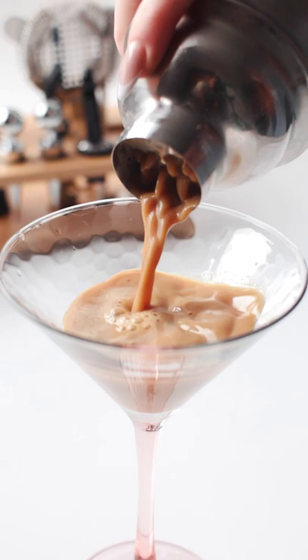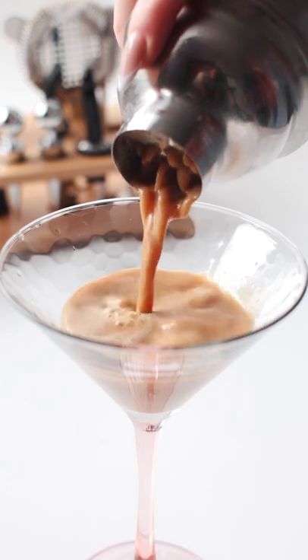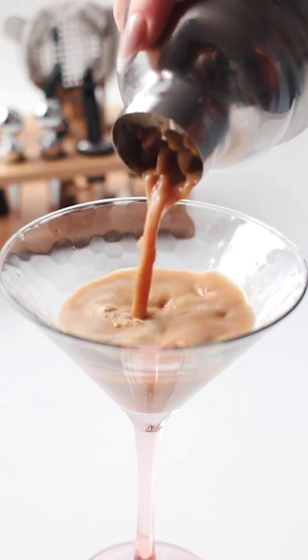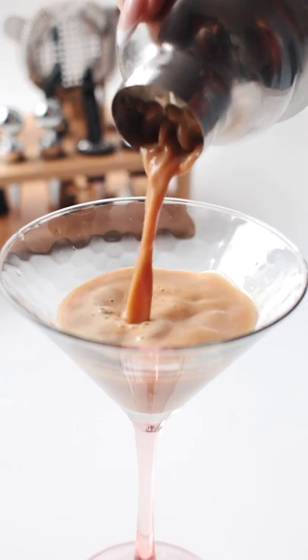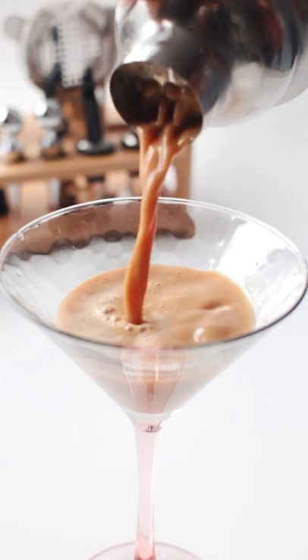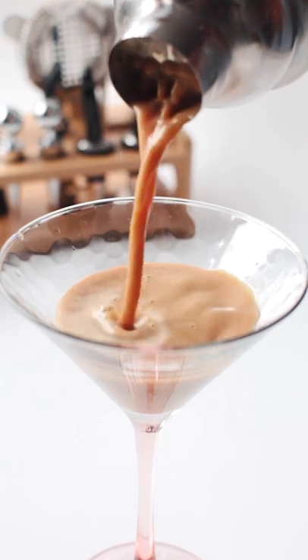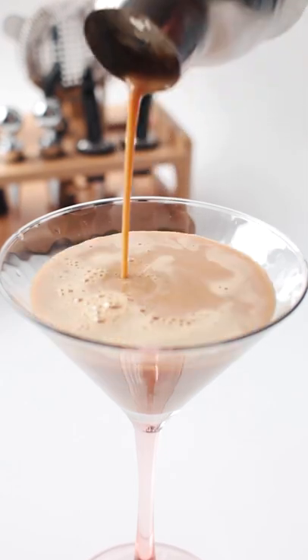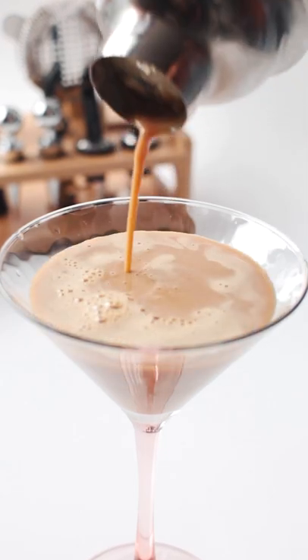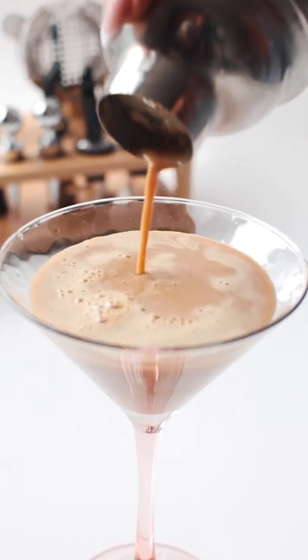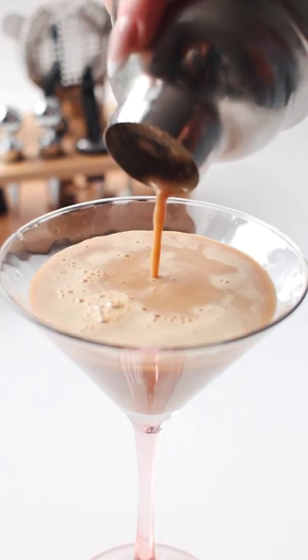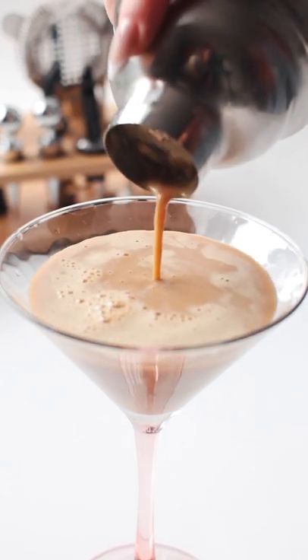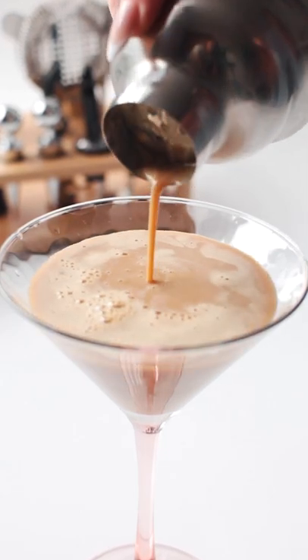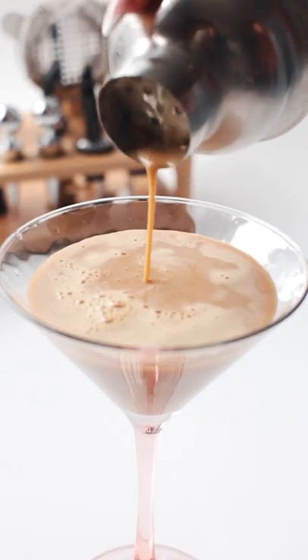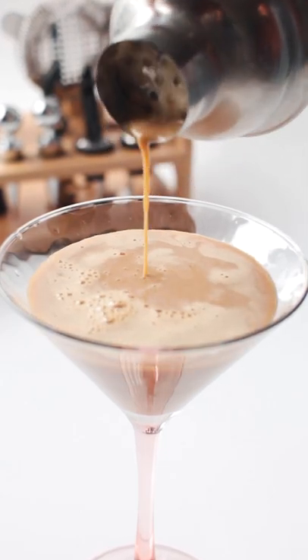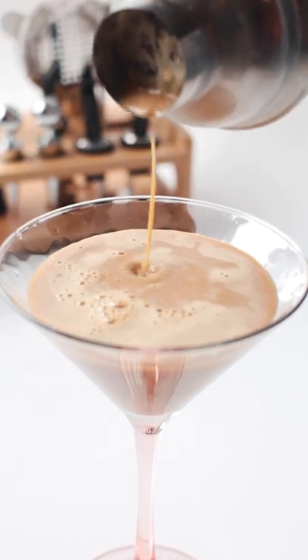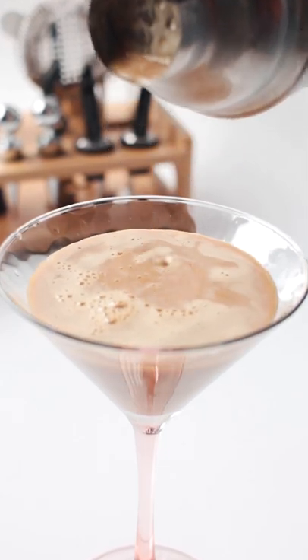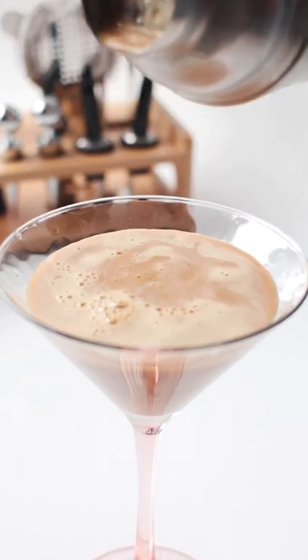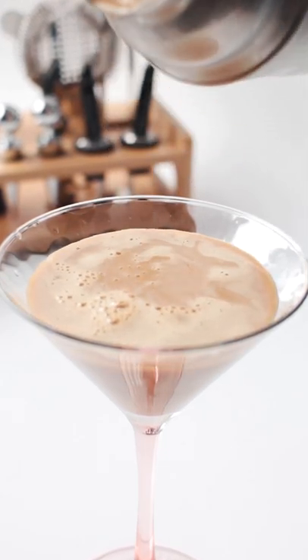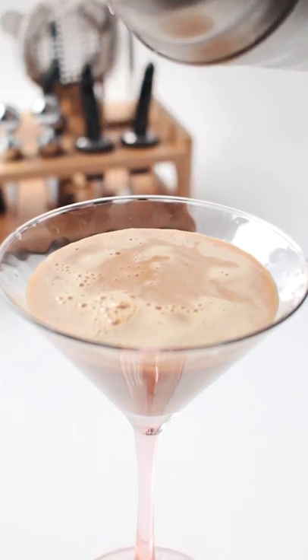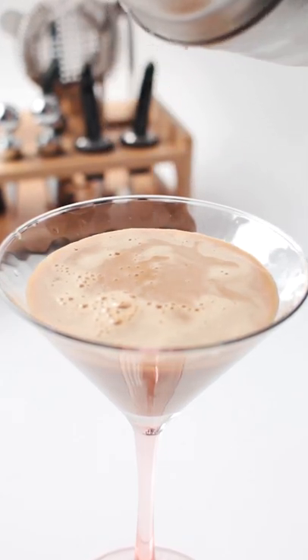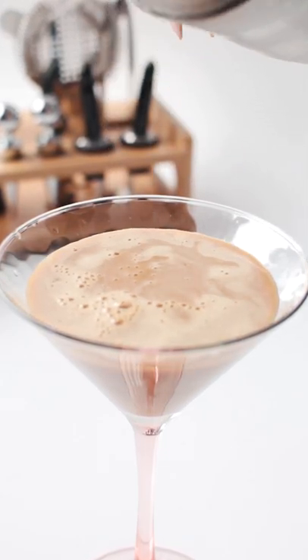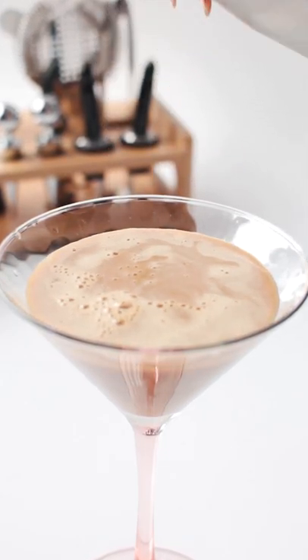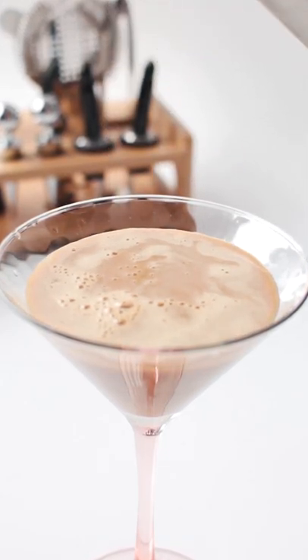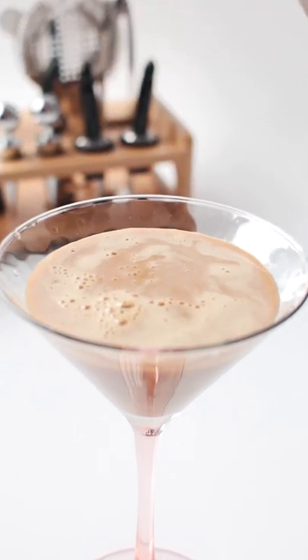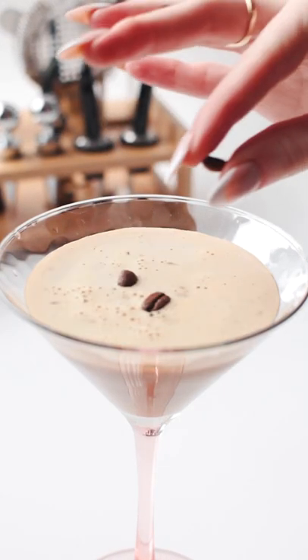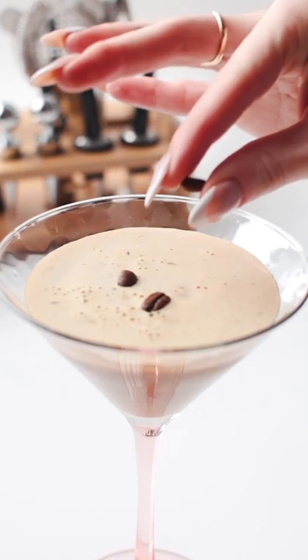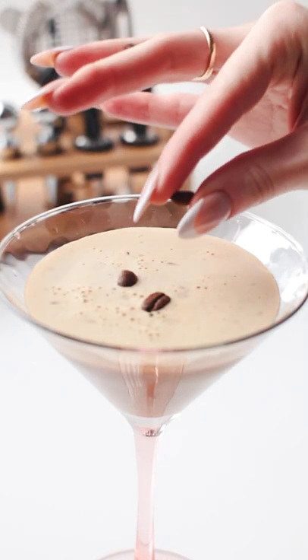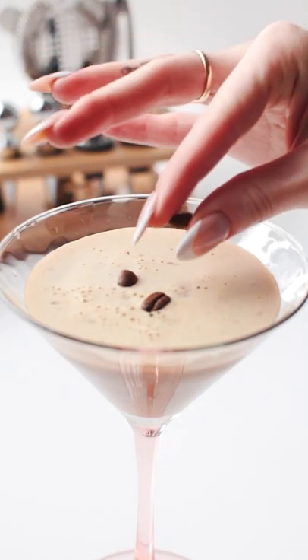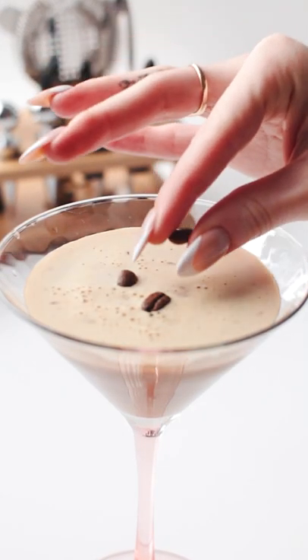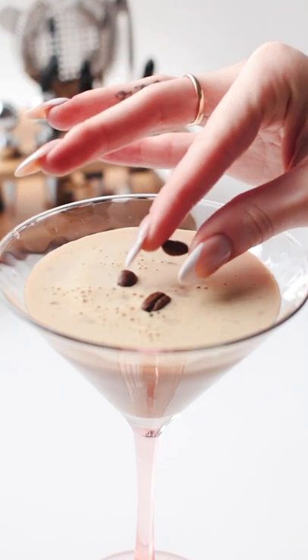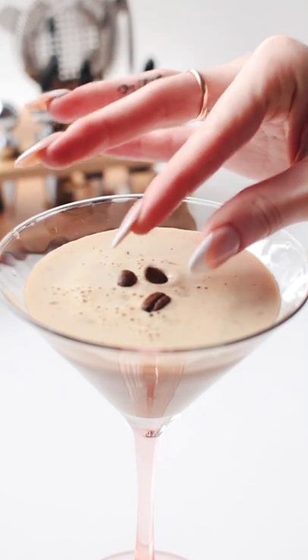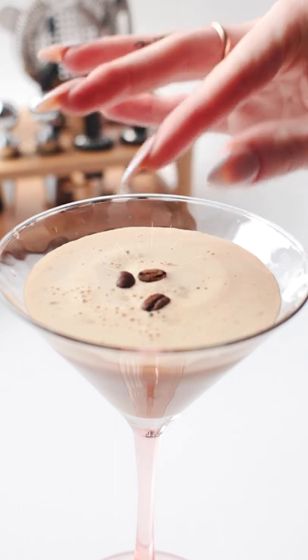Five o'clock cannot come soon enough. Garnish with three coffee beans and enjoy.